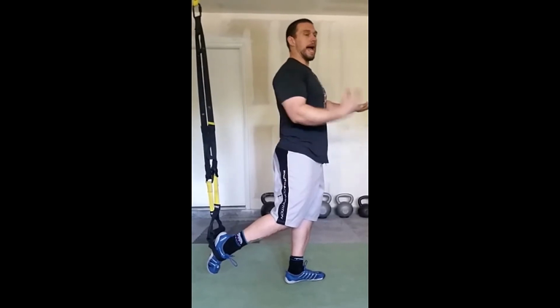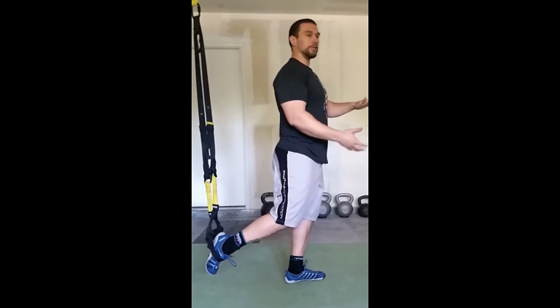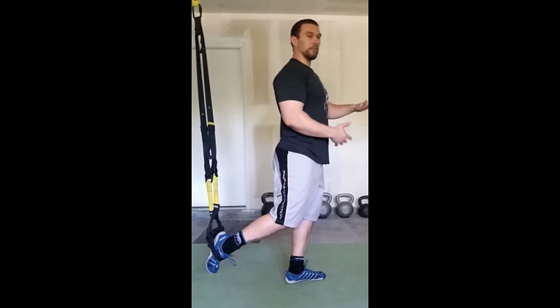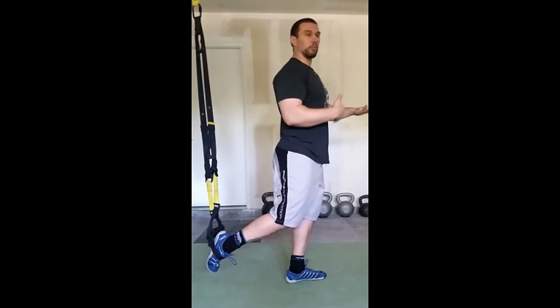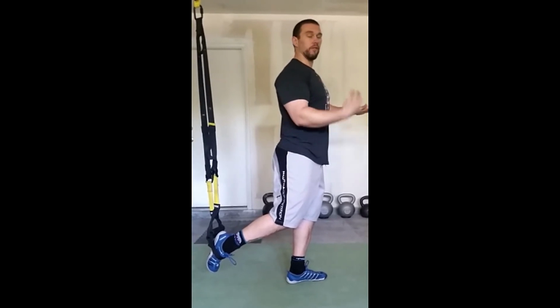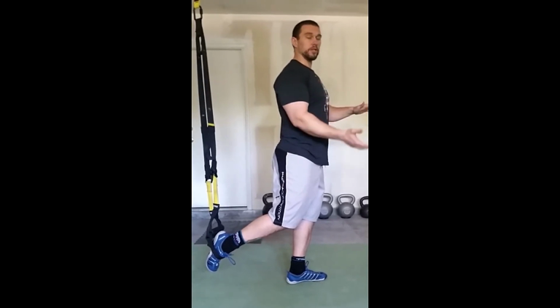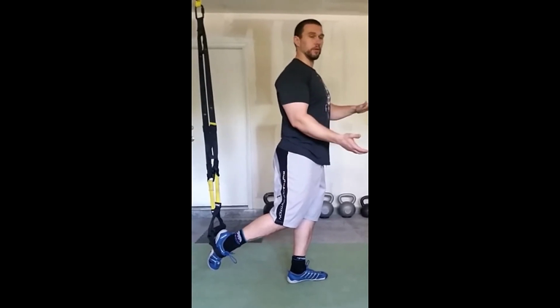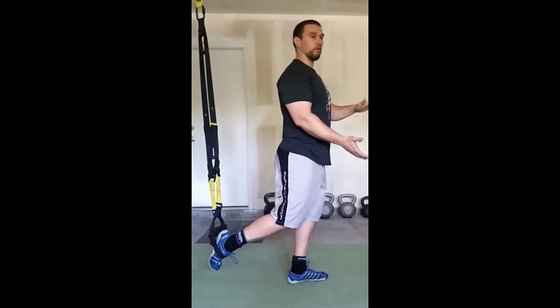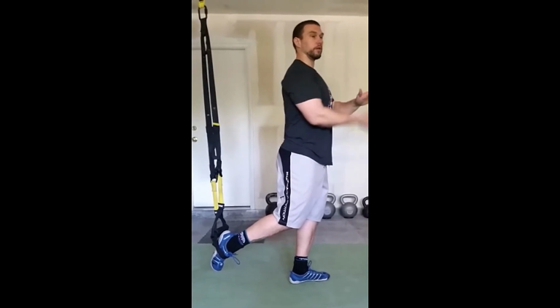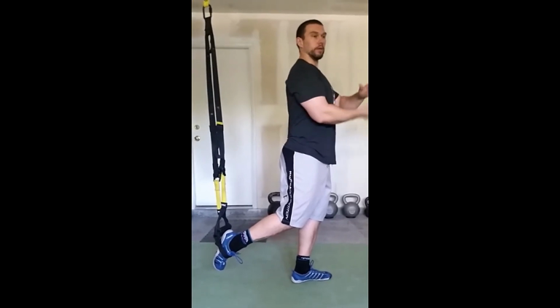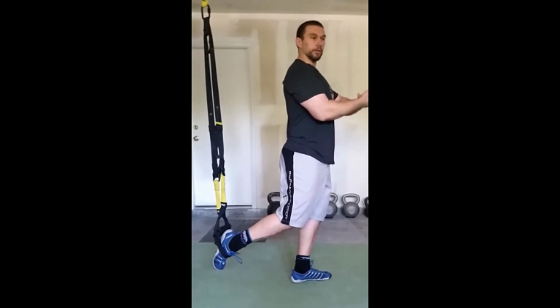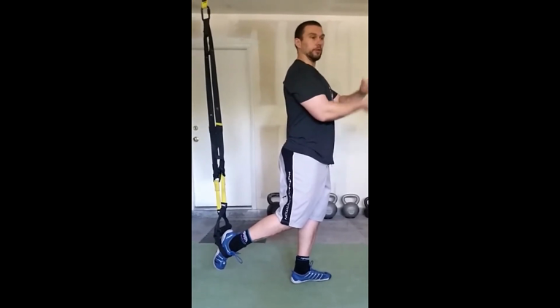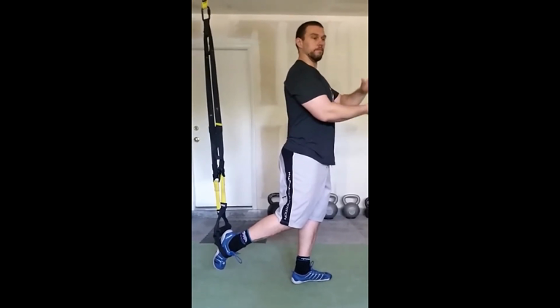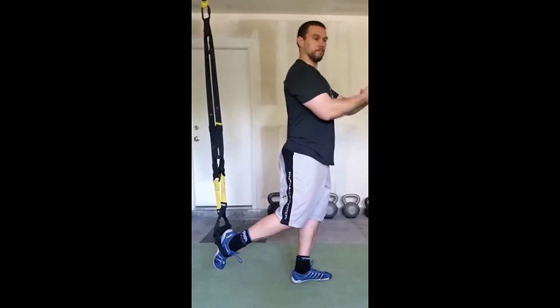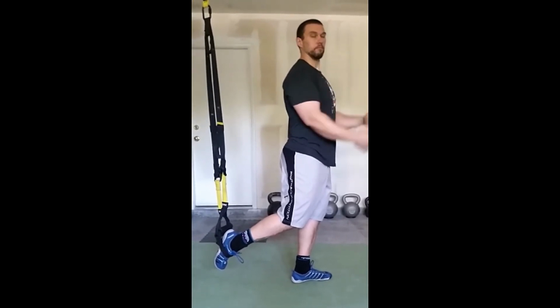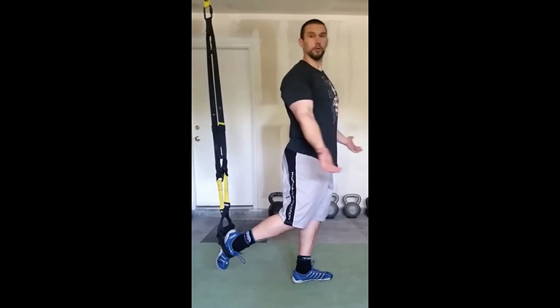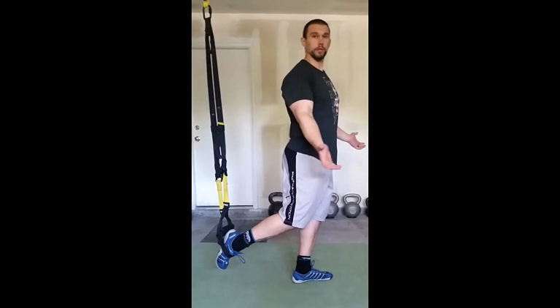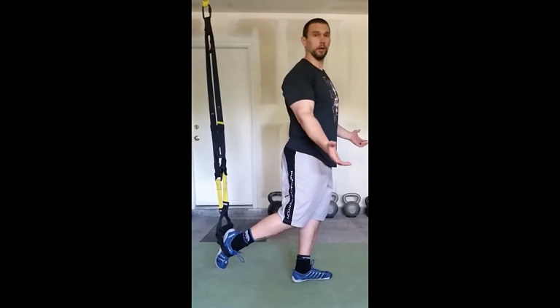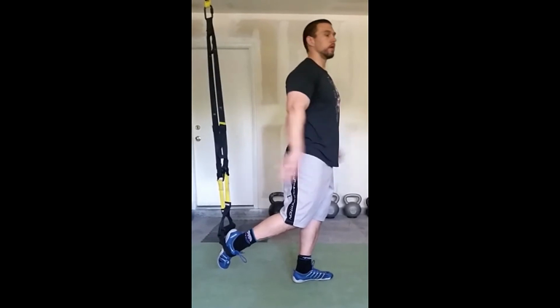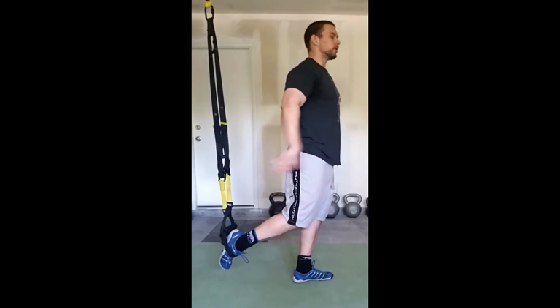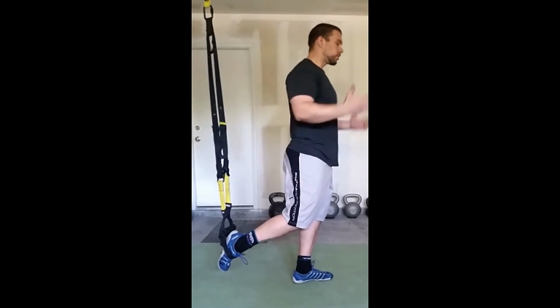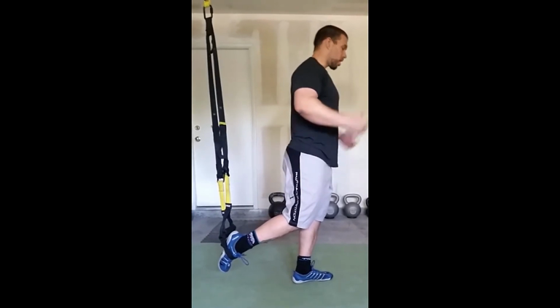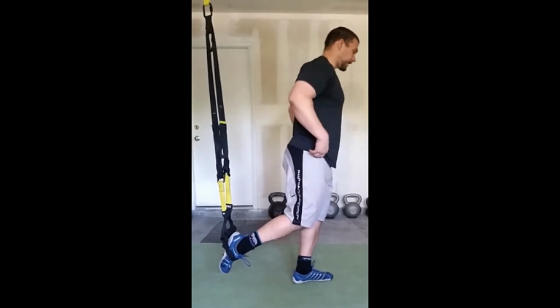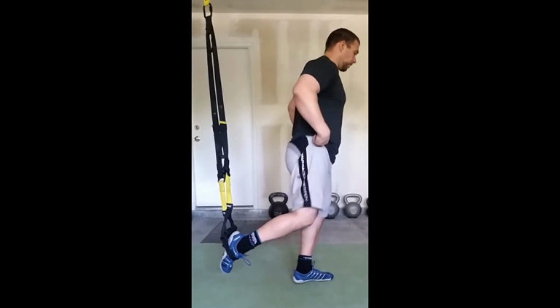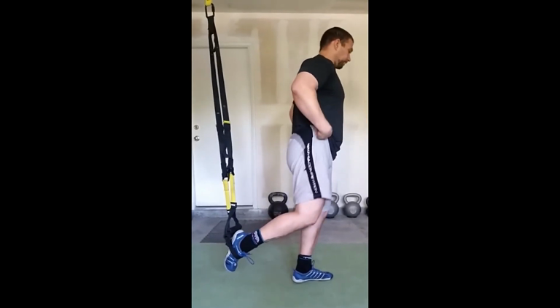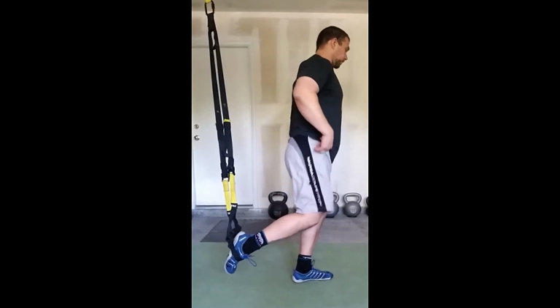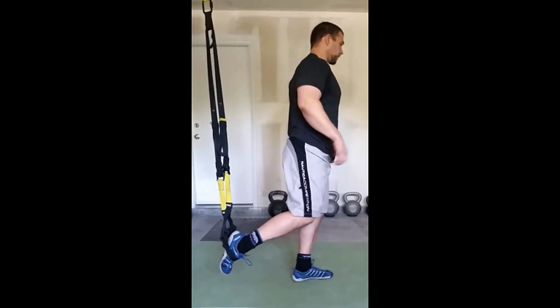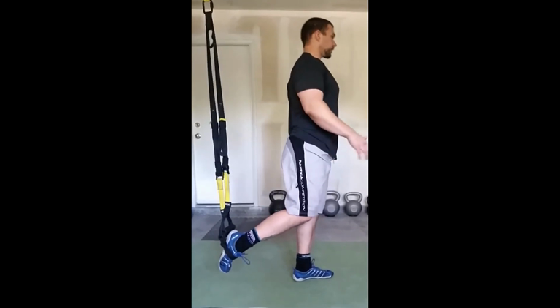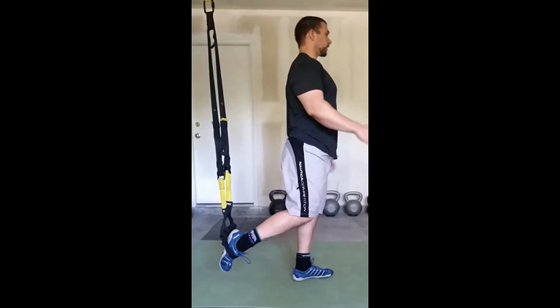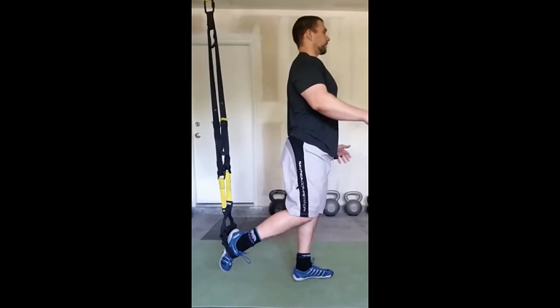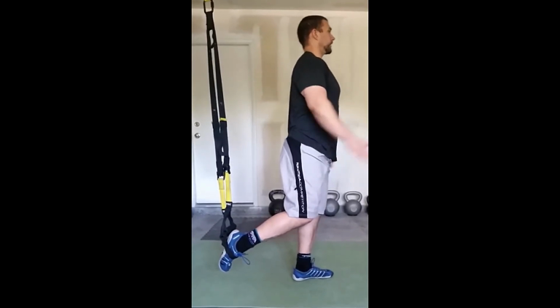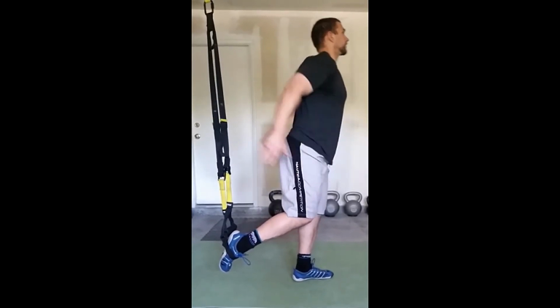As you get more proficient with the movement, you'll be able to do multiple in a row. Use your arms to help. This is going to look something like this.